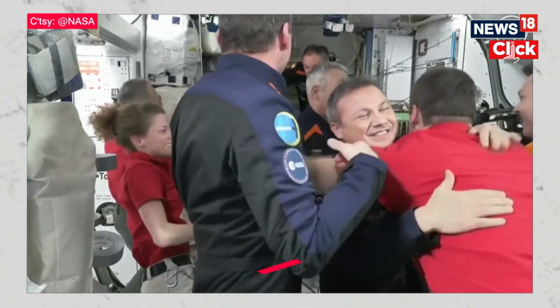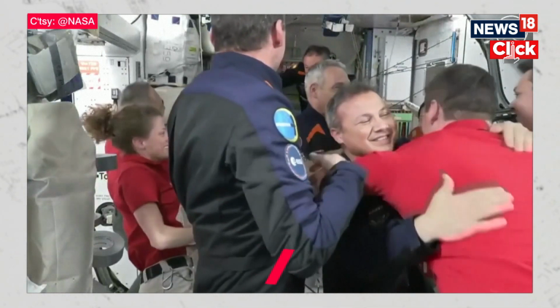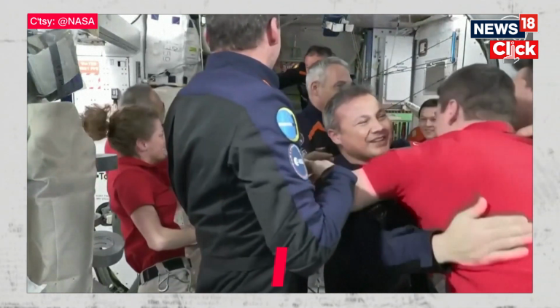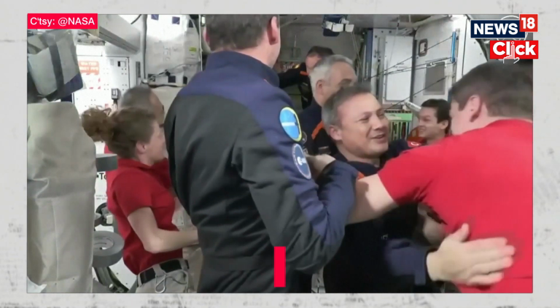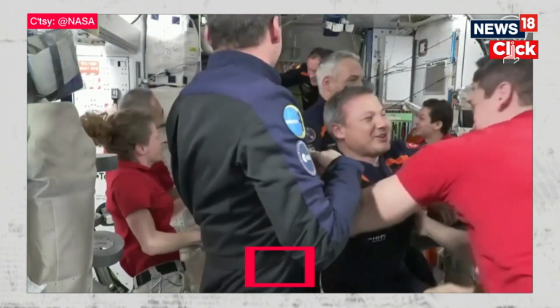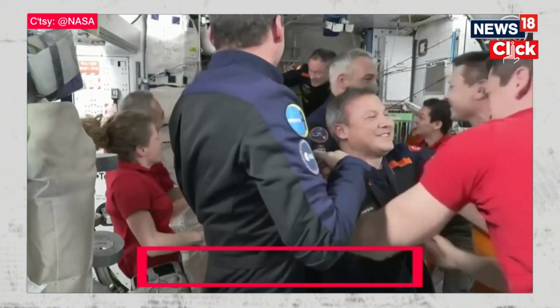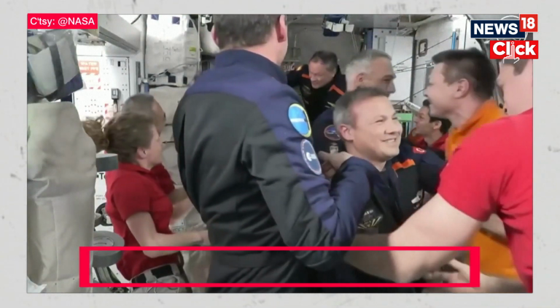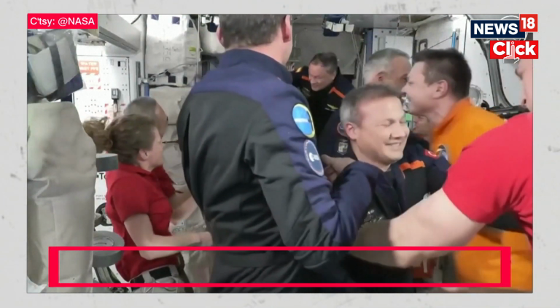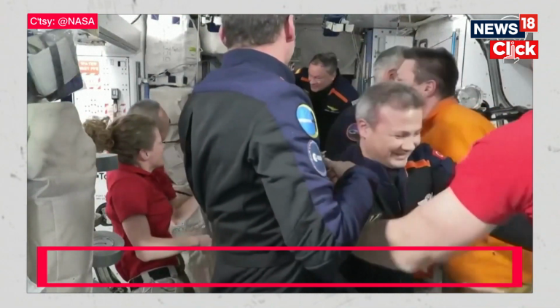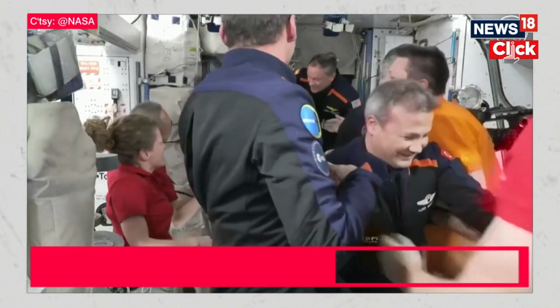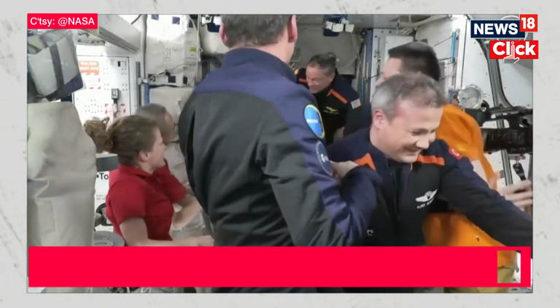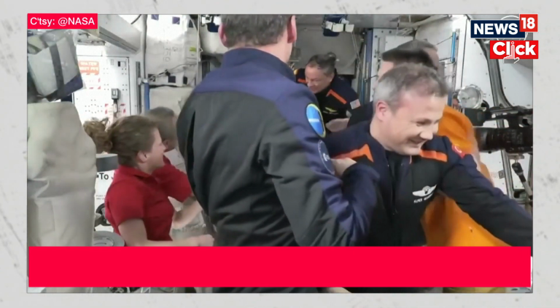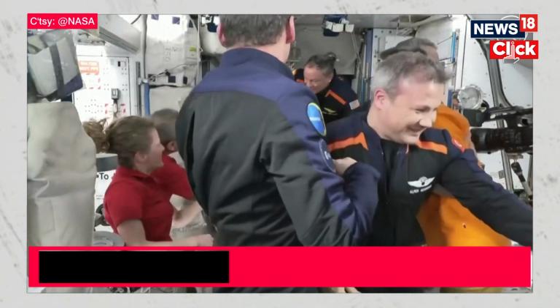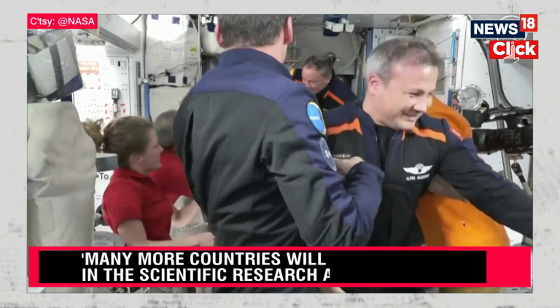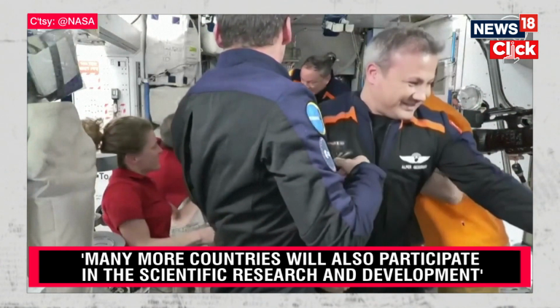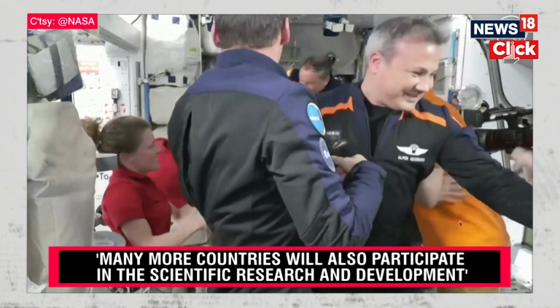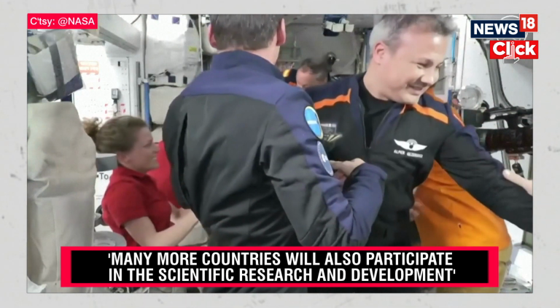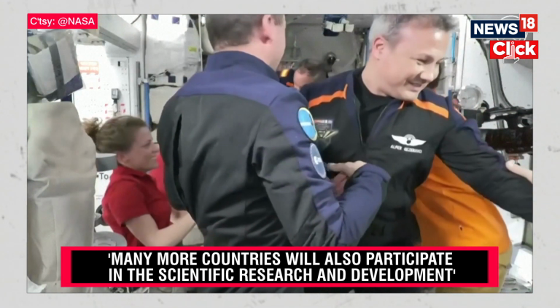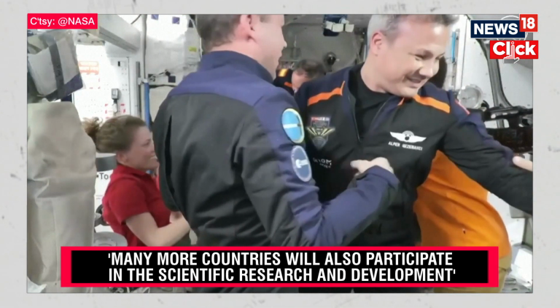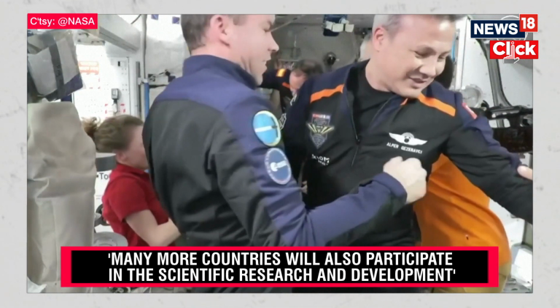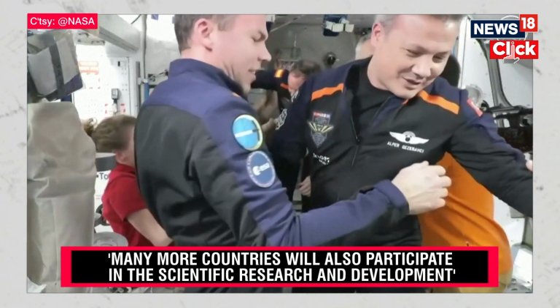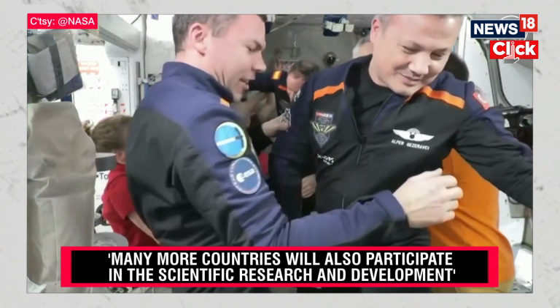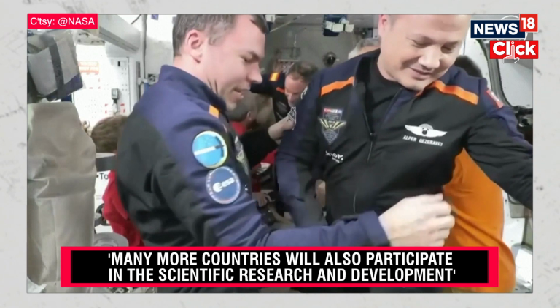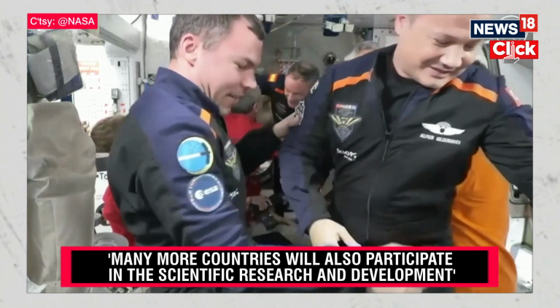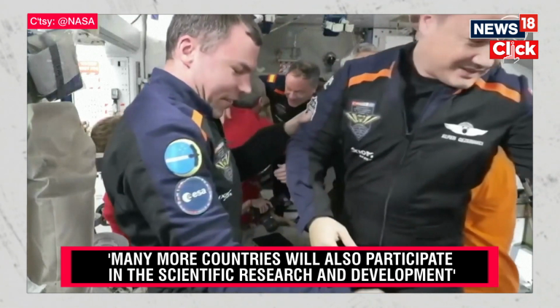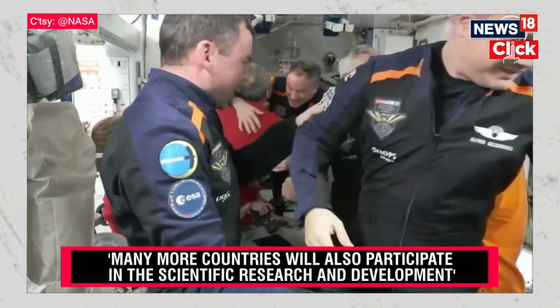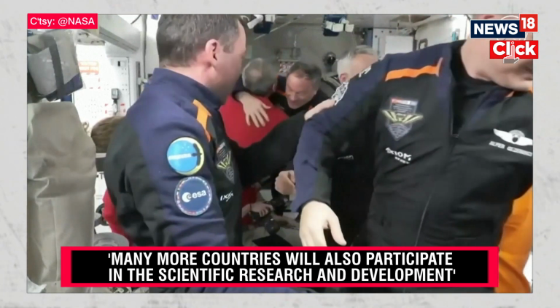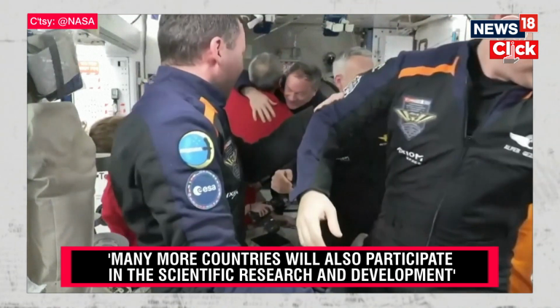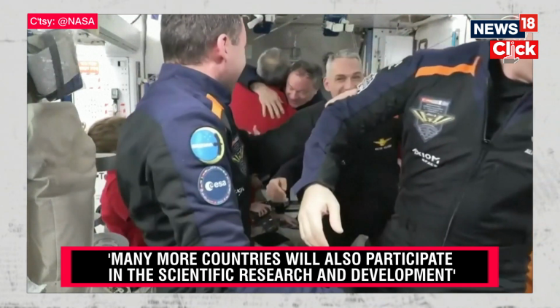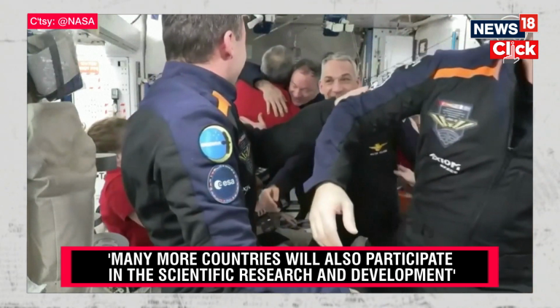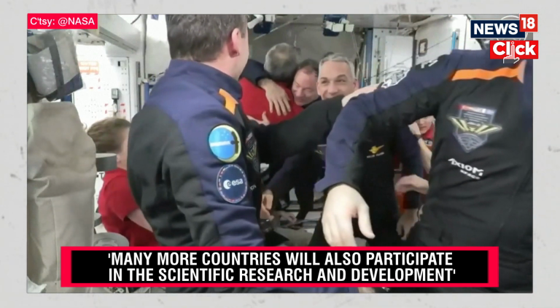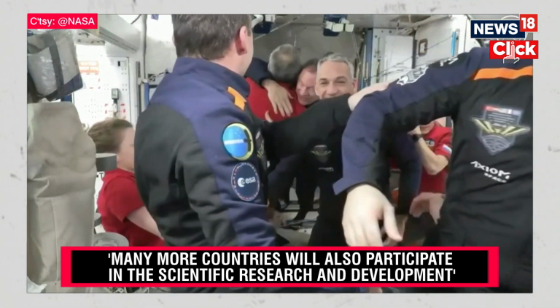11 crew members, representing seven nations, now on board the International Space Station.